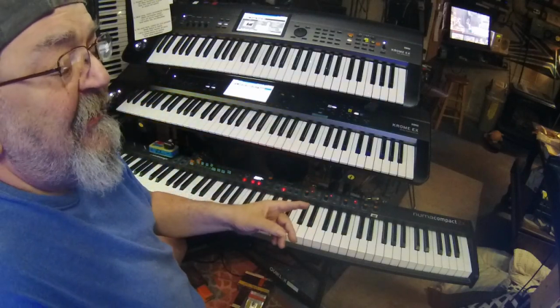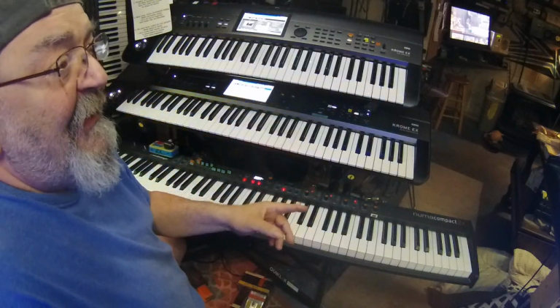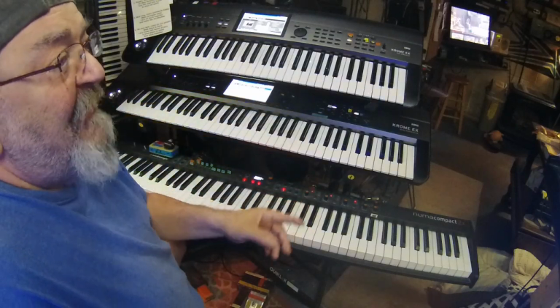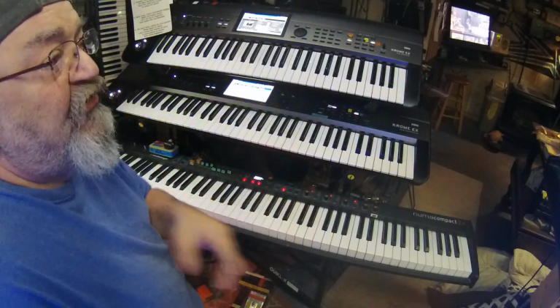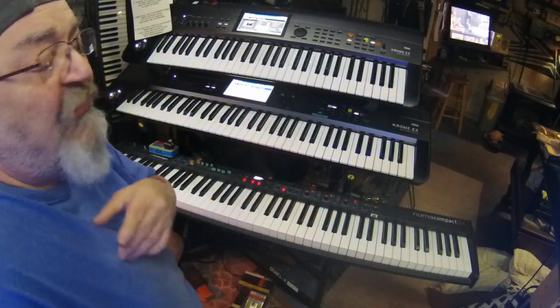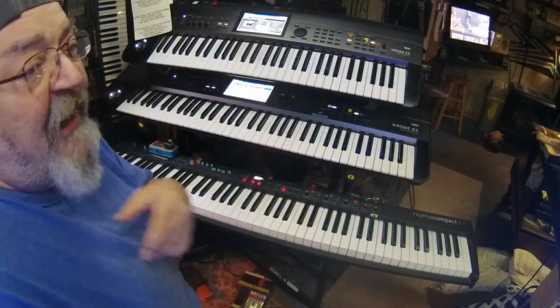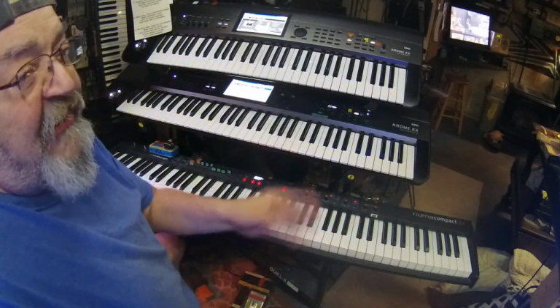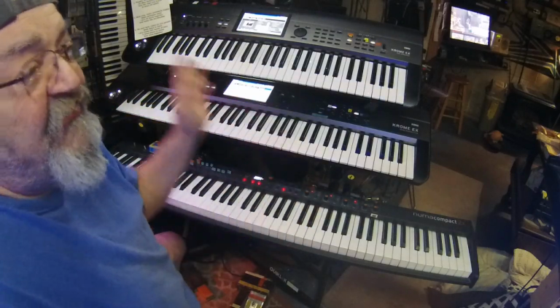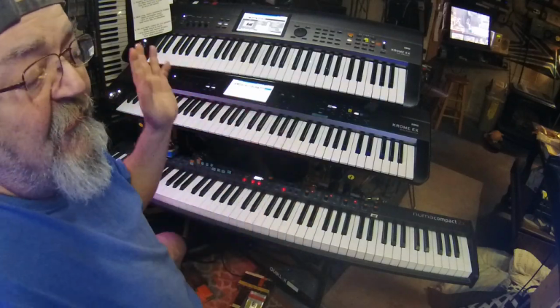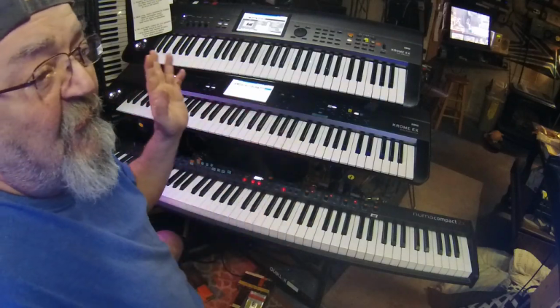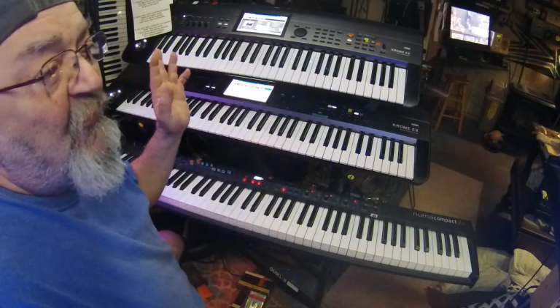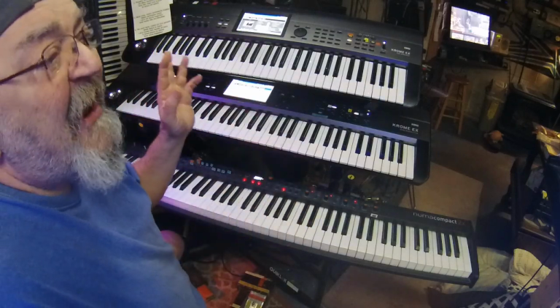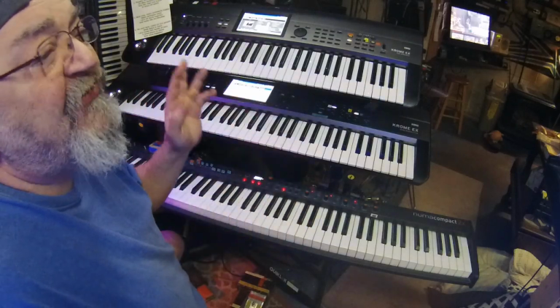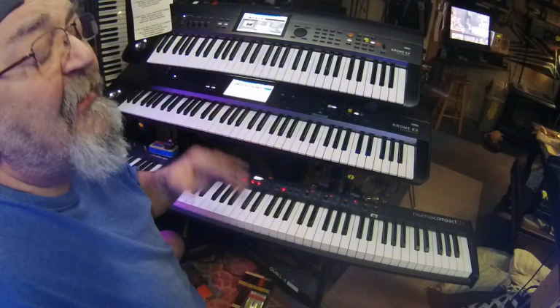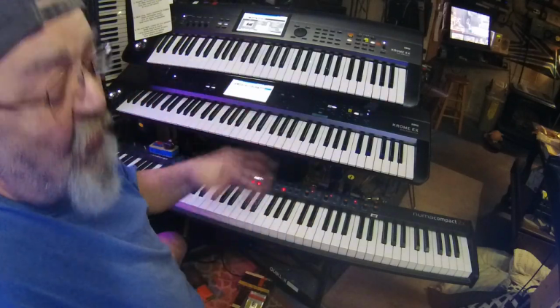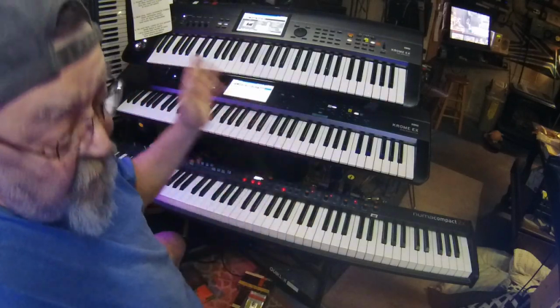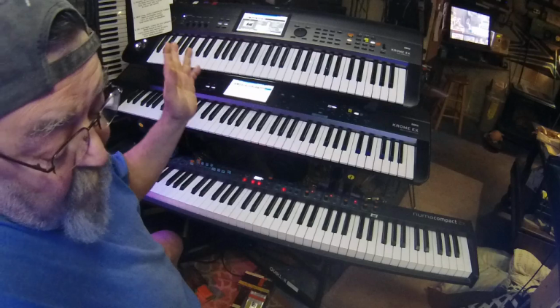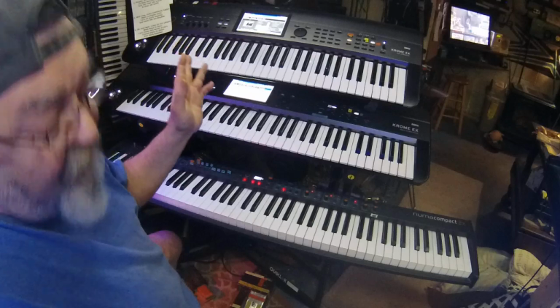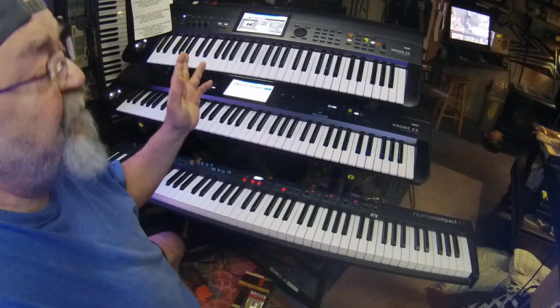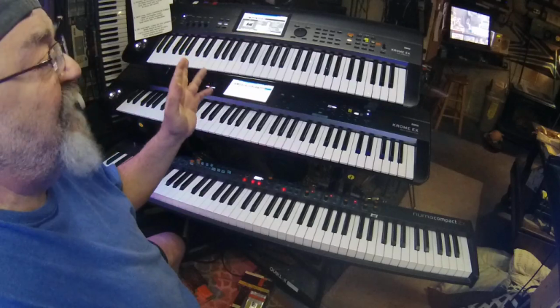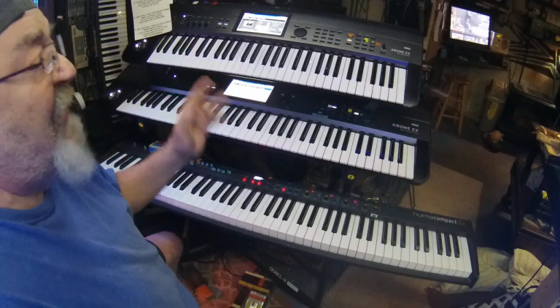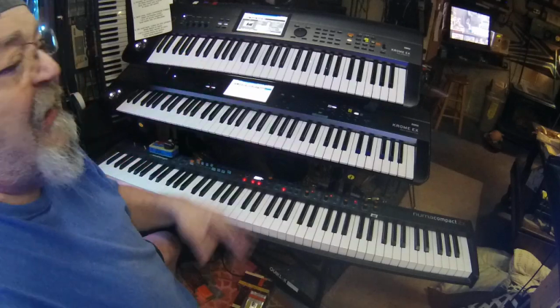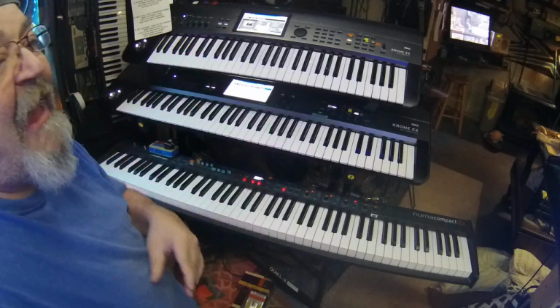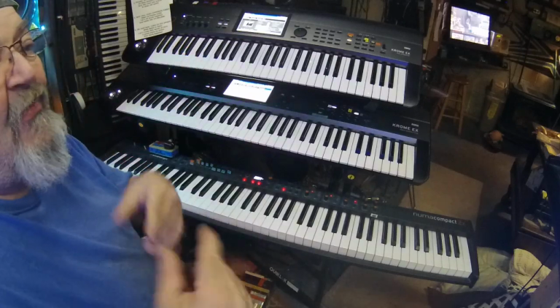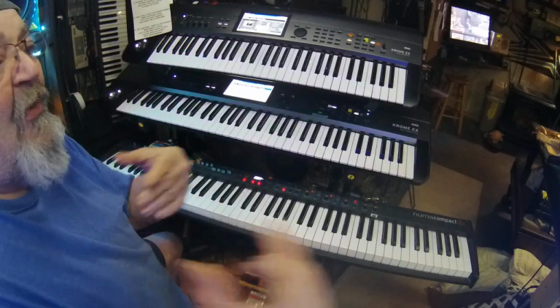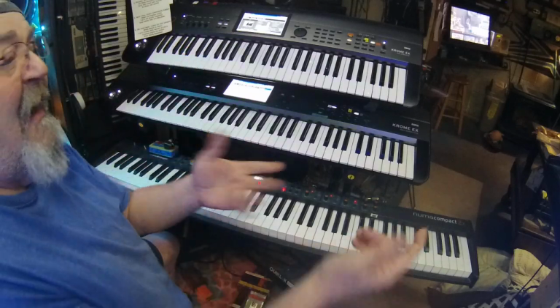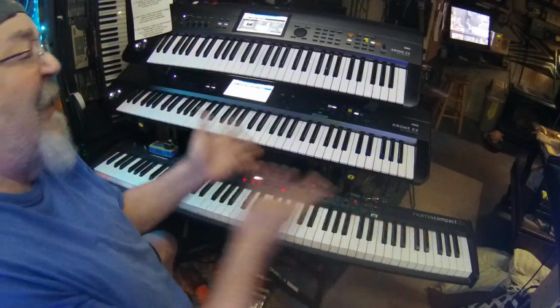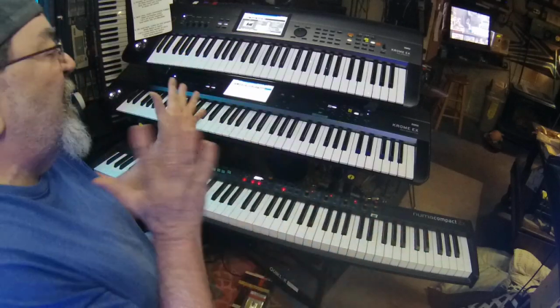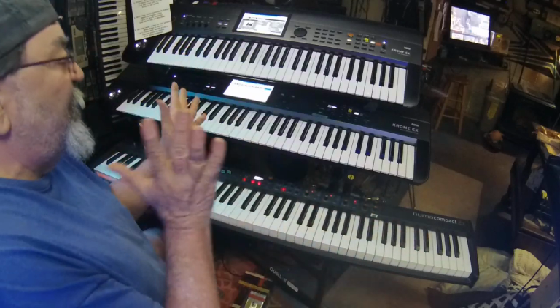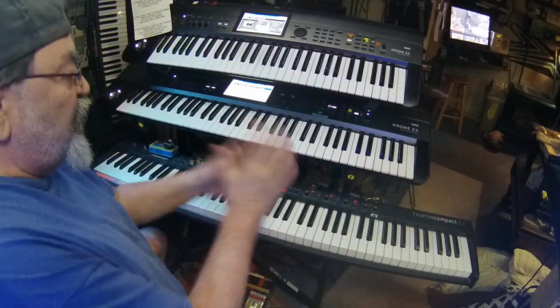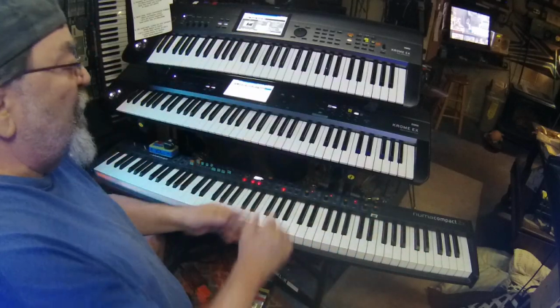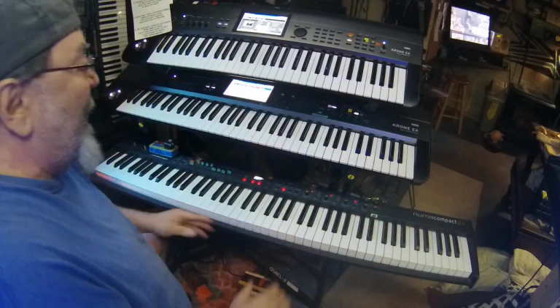As an old fogey, during the 80s we had a ton of boards with aftertouch. And I don't know why they quit doing that.